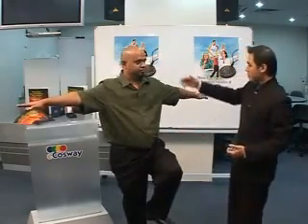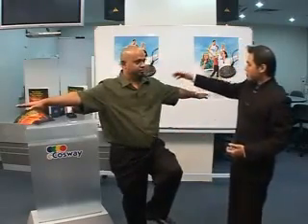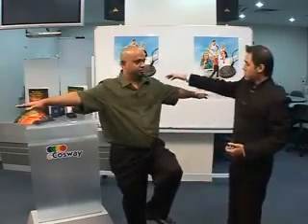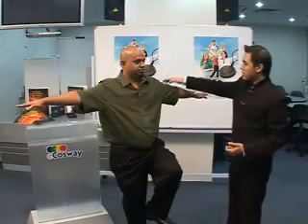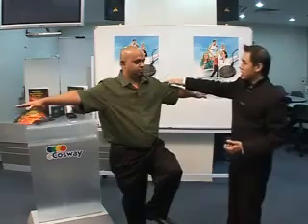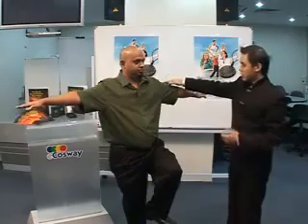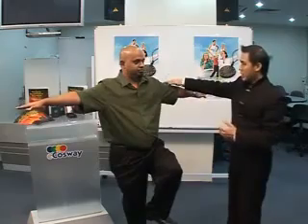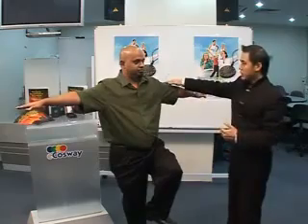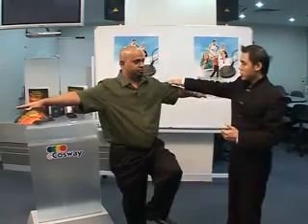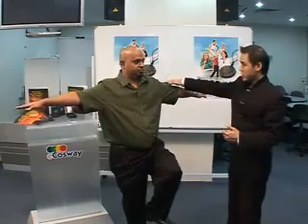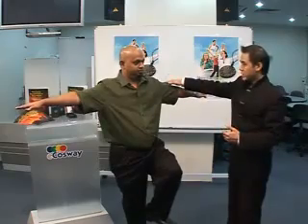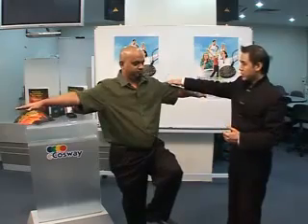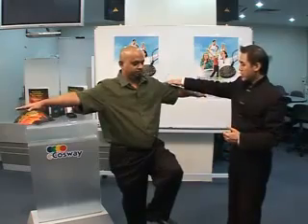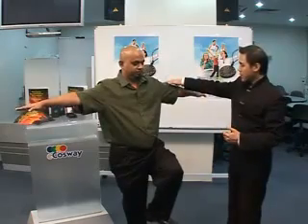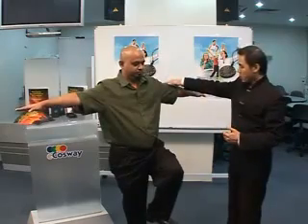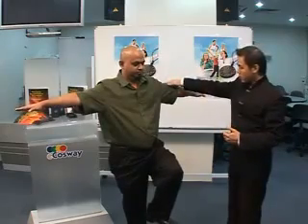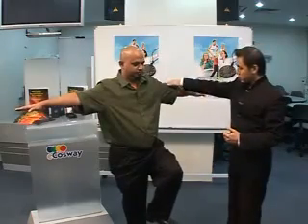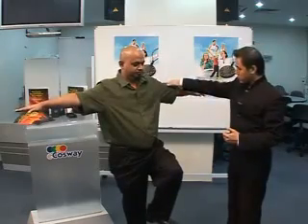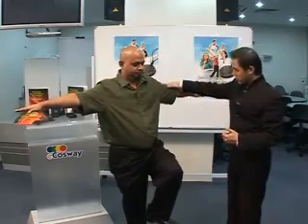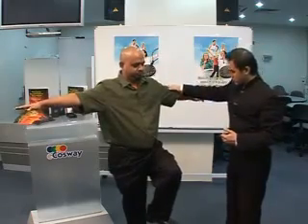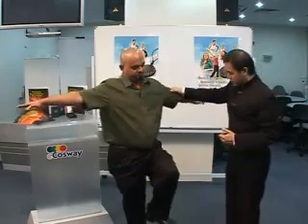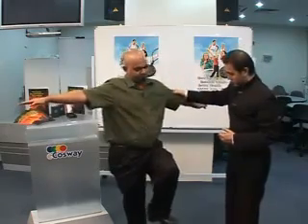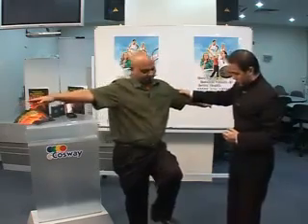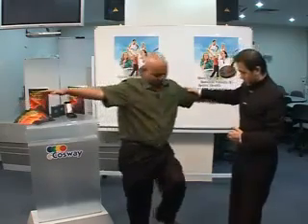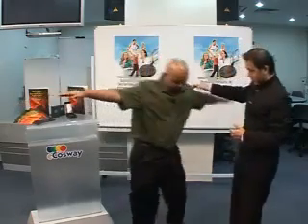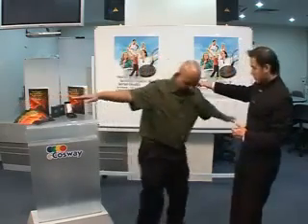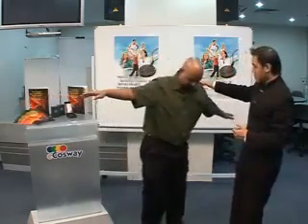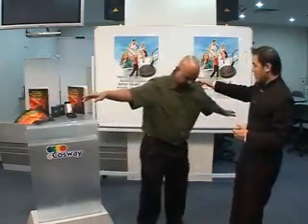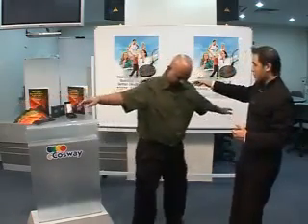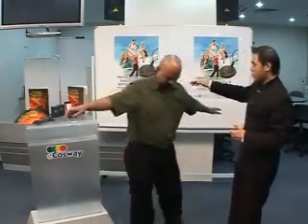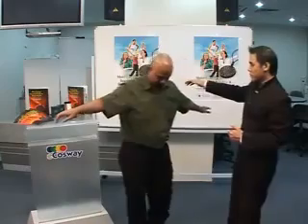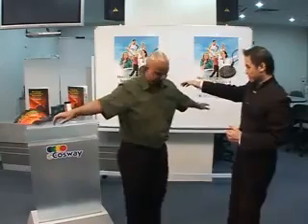I'm going to push you down and you resist. Ready? One, two, three. You have no strength.